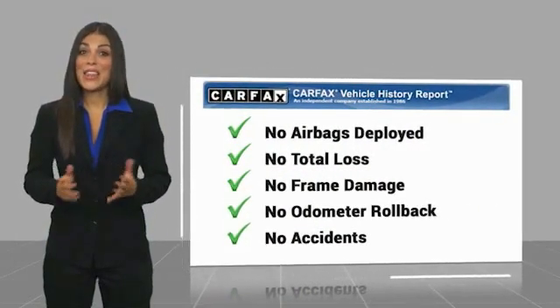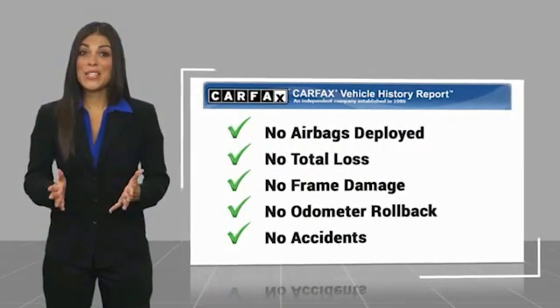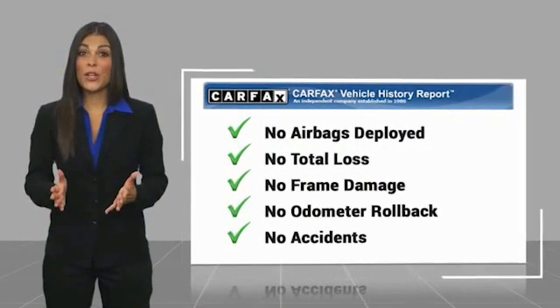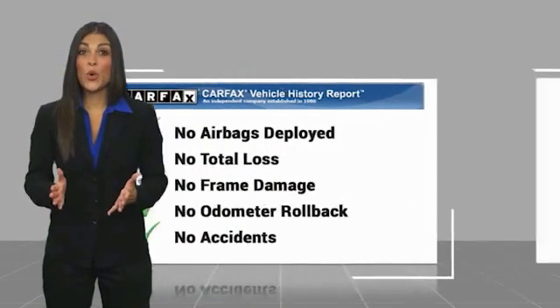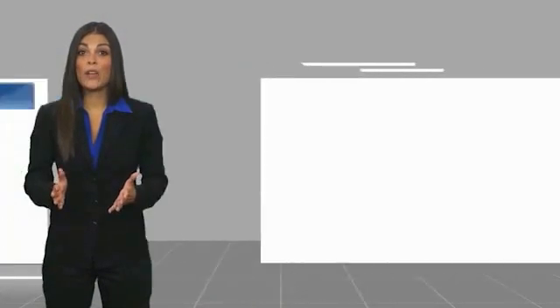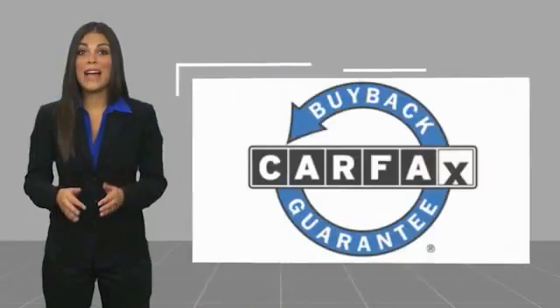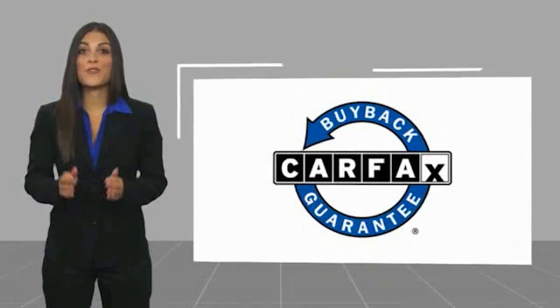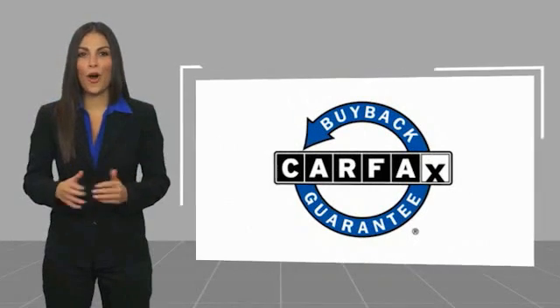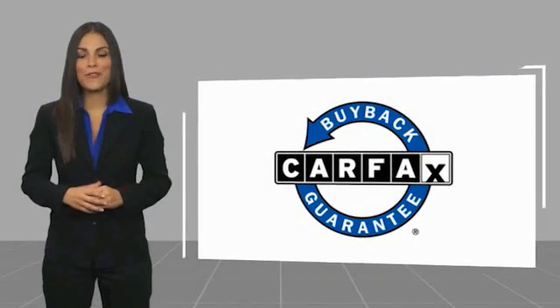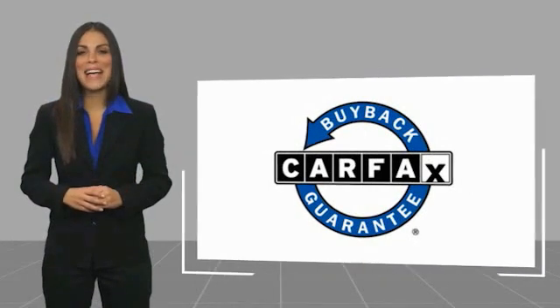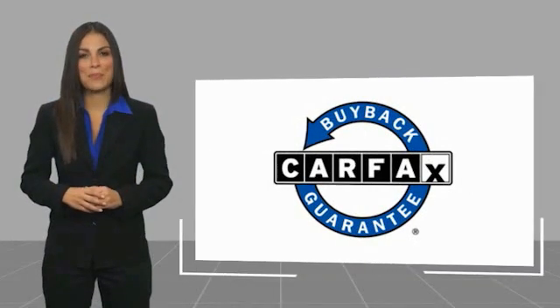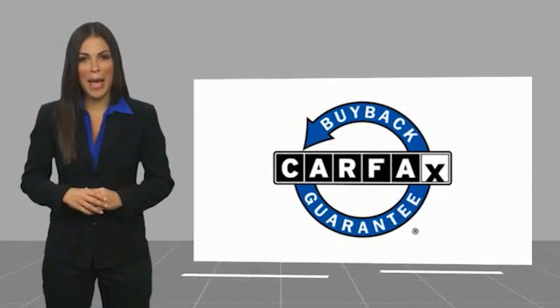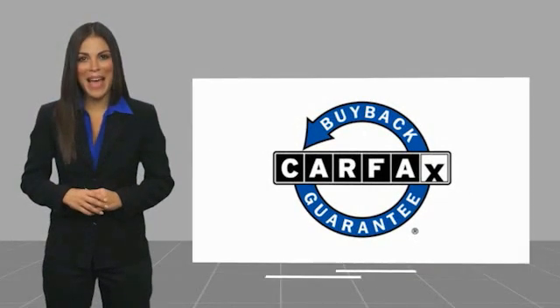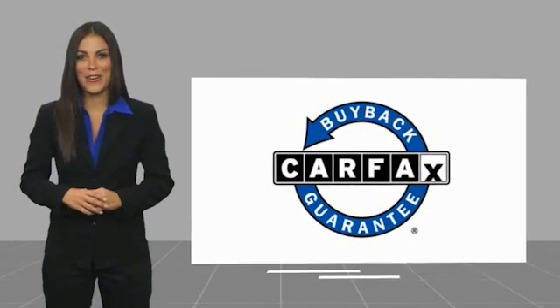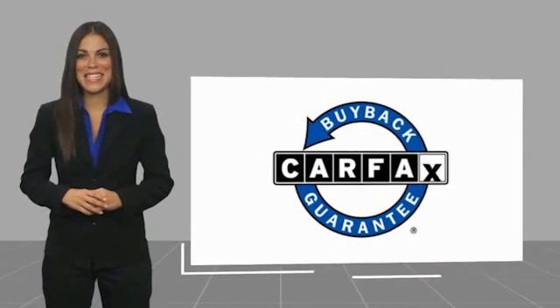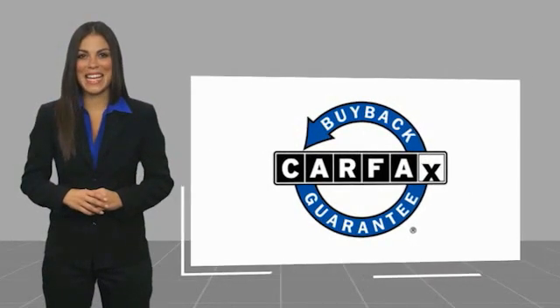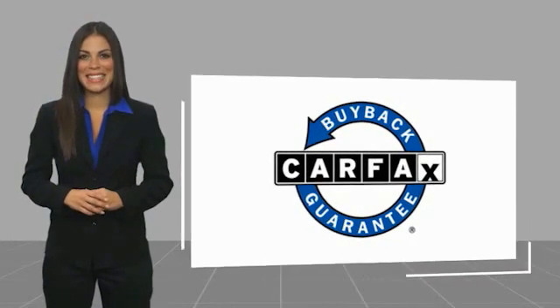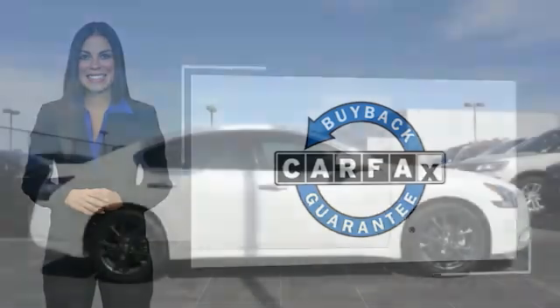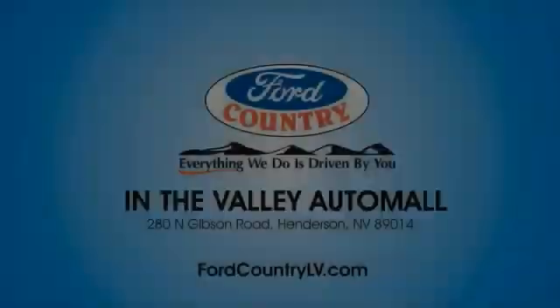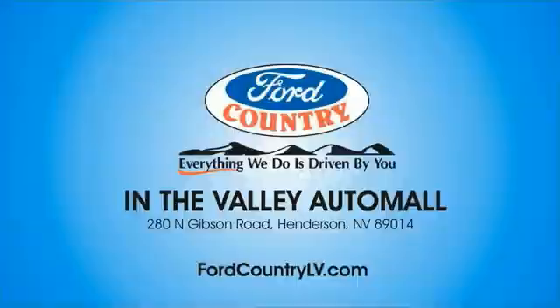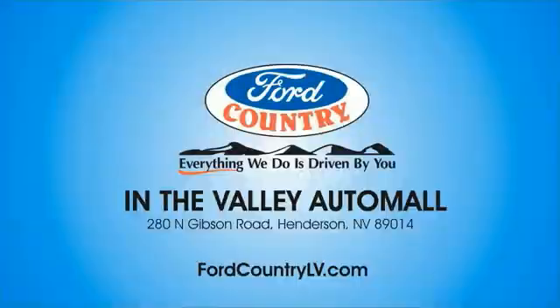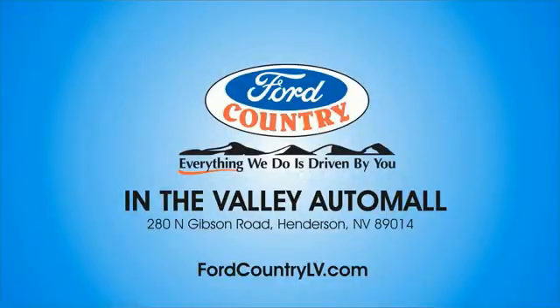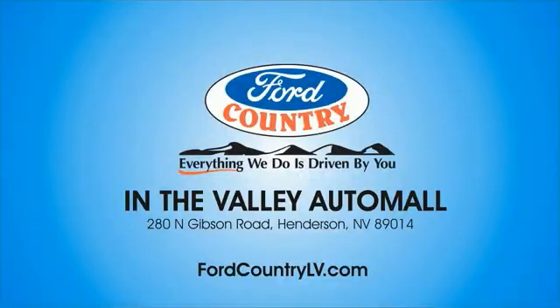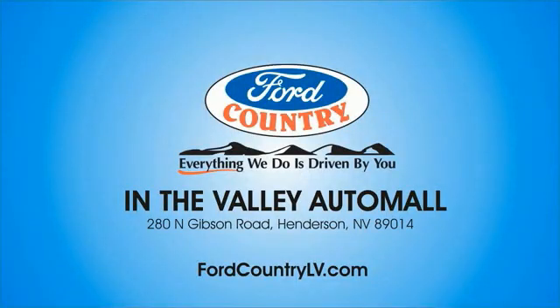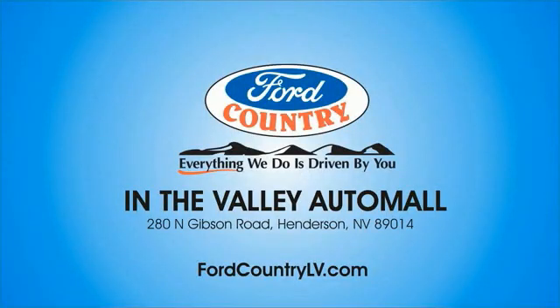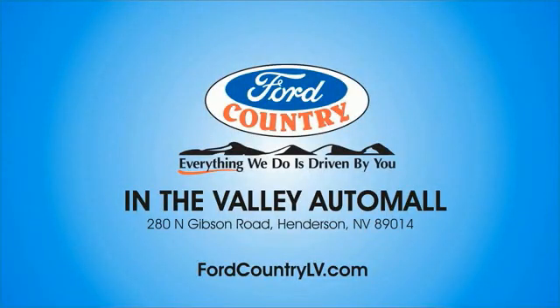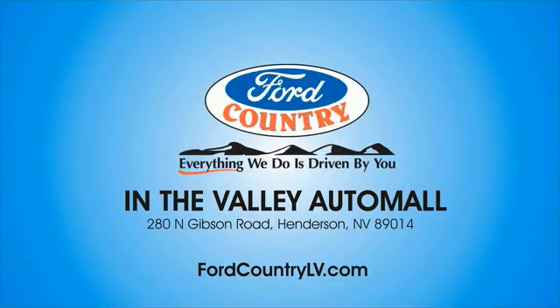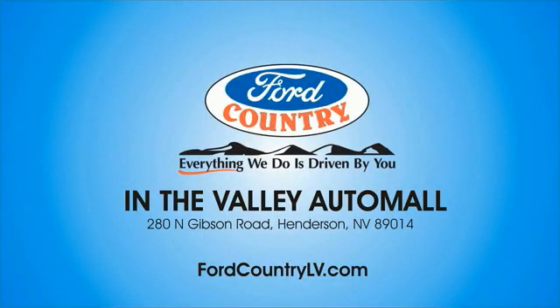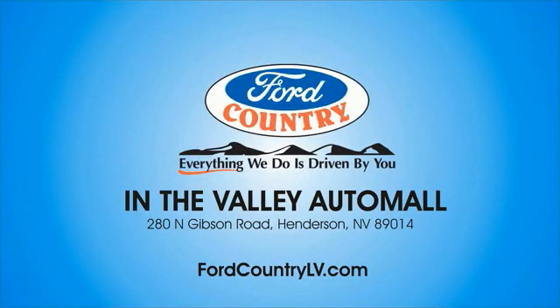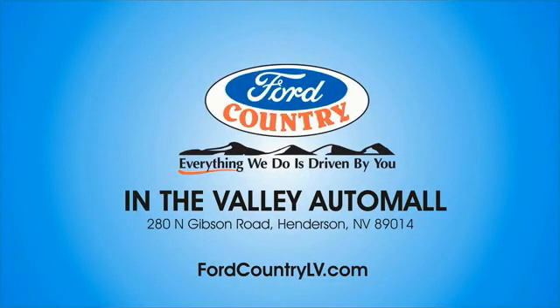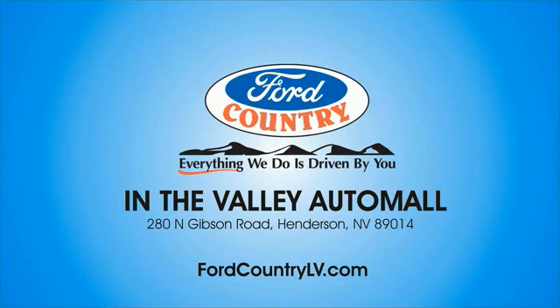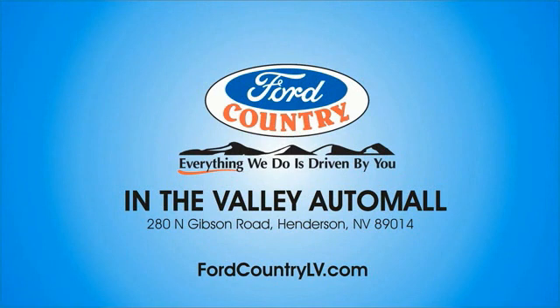This vehicle qualifies for the Carfax Buy Back Guarantee. Visit Ford Country in the Valley Auto Mall today.